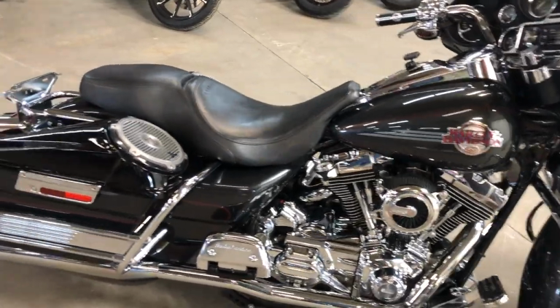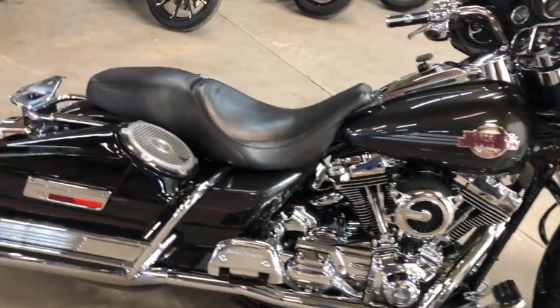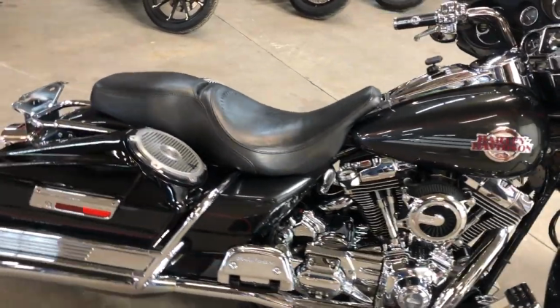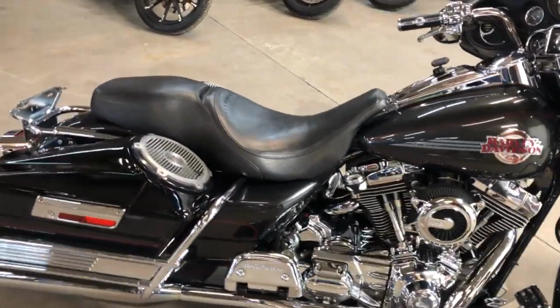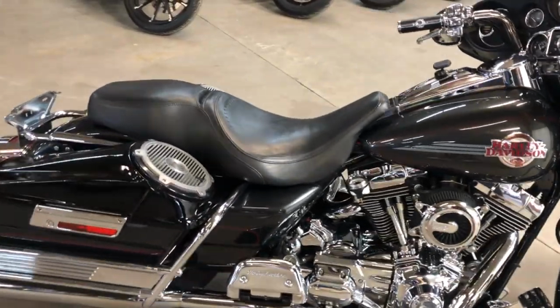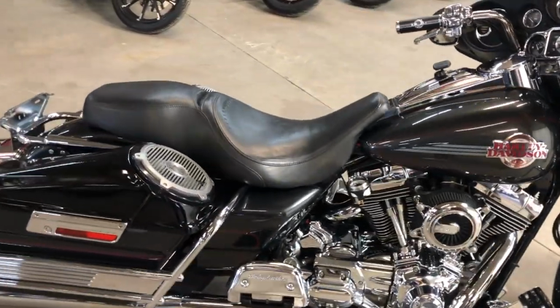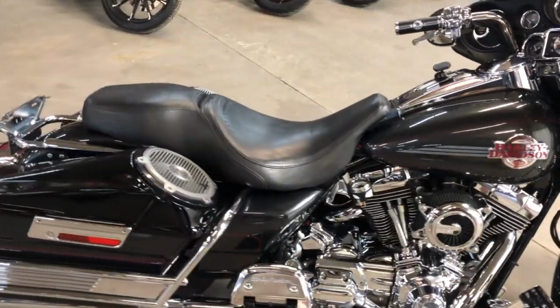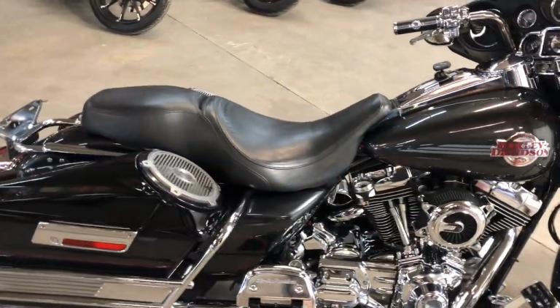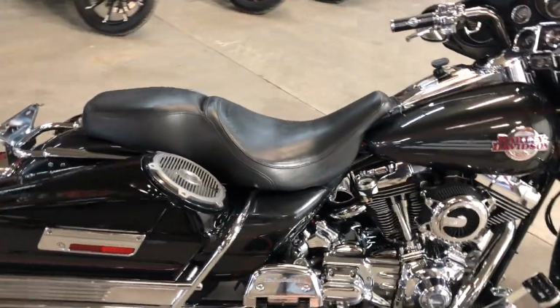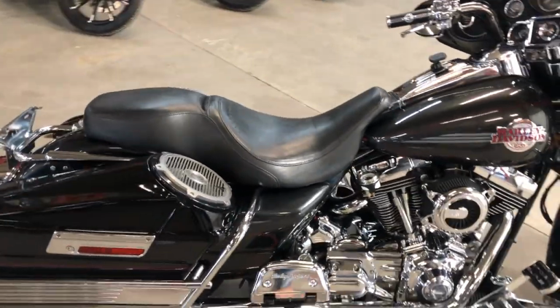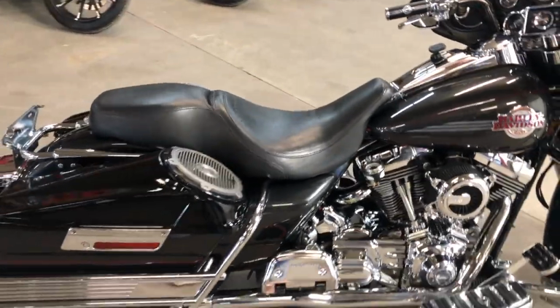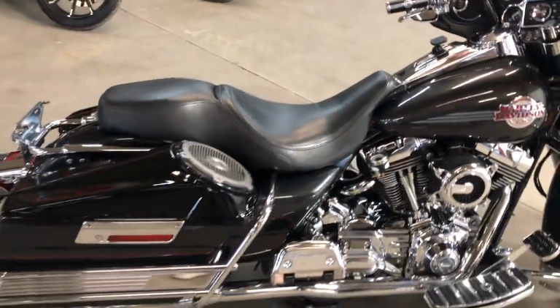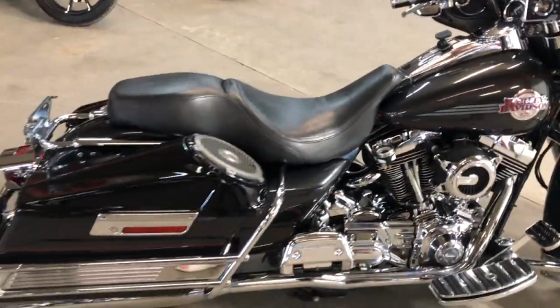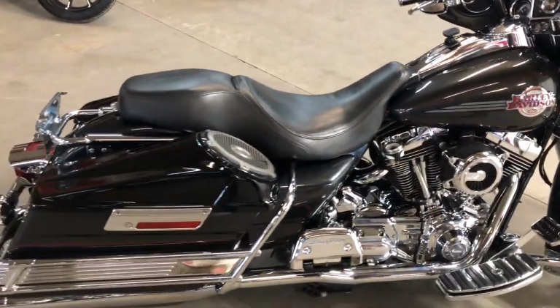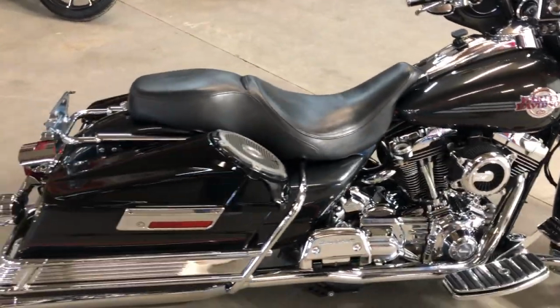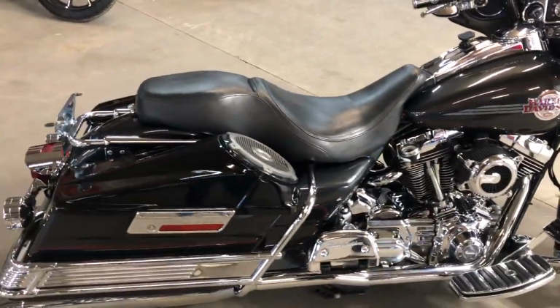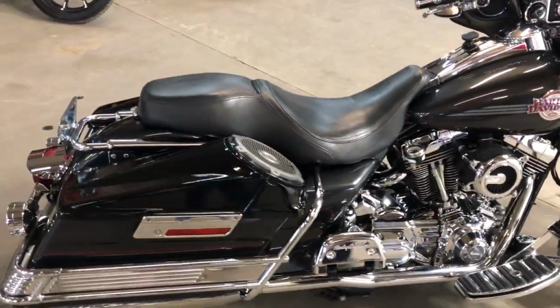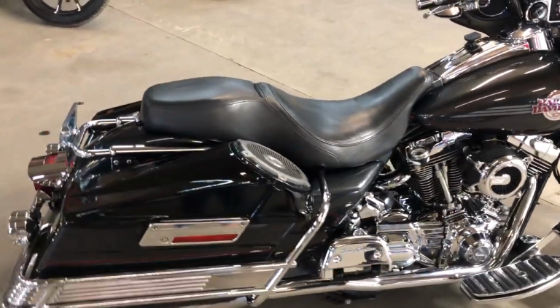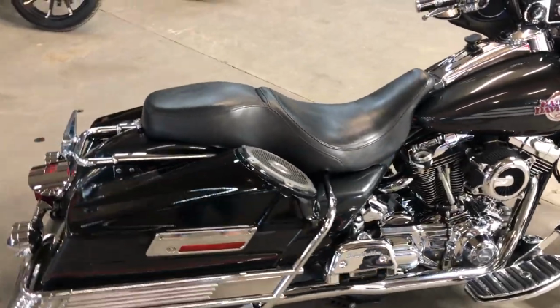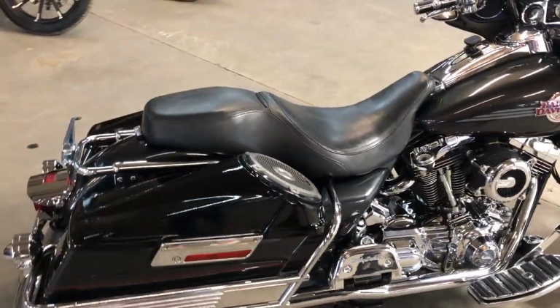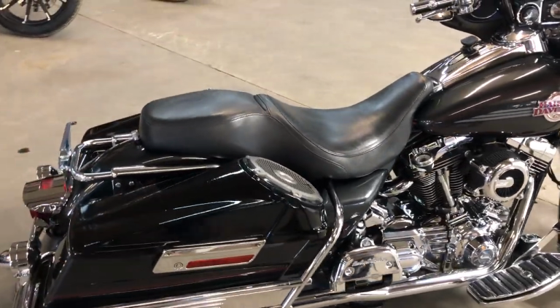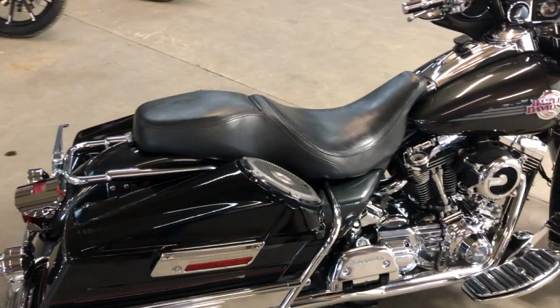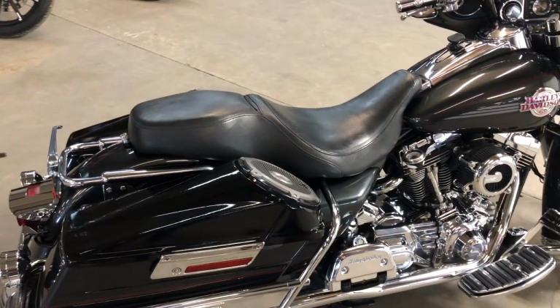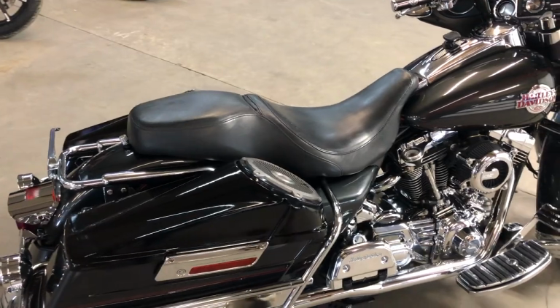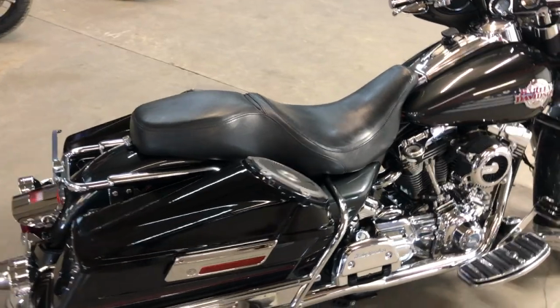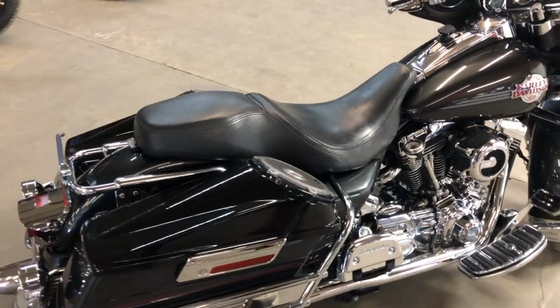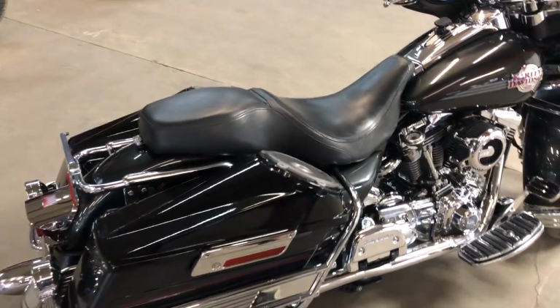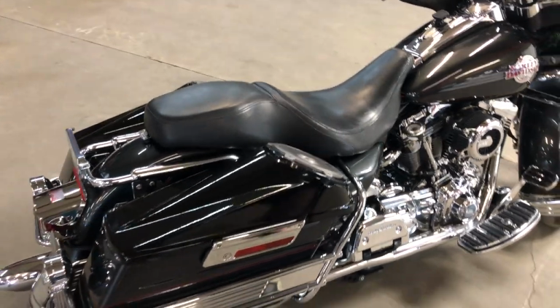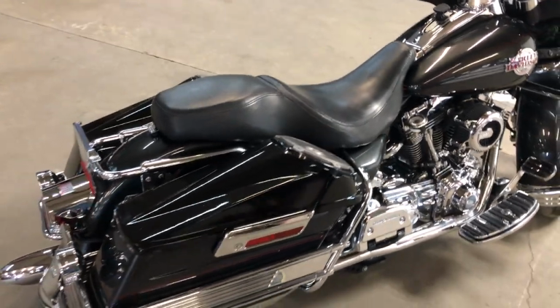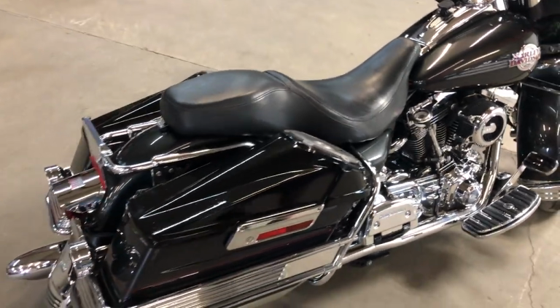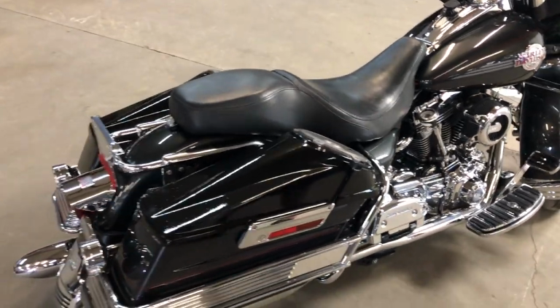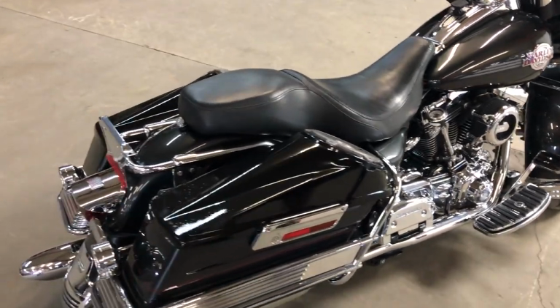It sounds as cool as it looks on this thing. We have speakers in the bag and an aftermarket Bluetooth stereo.